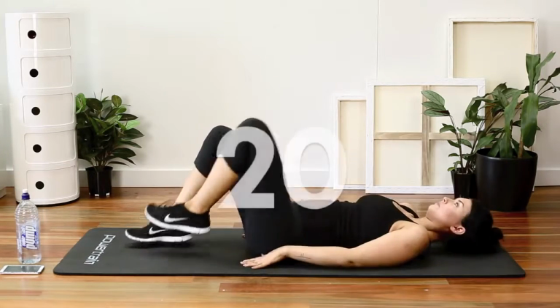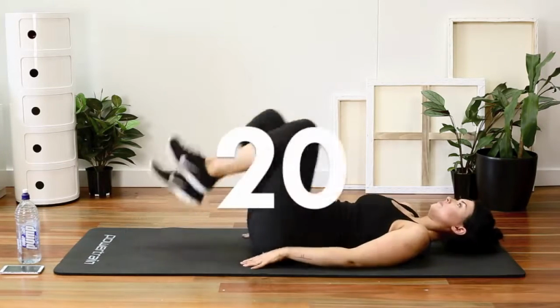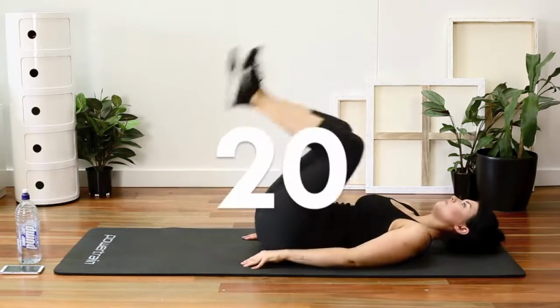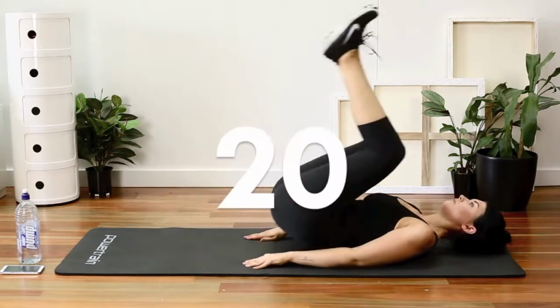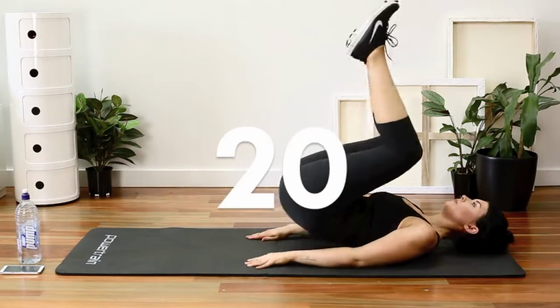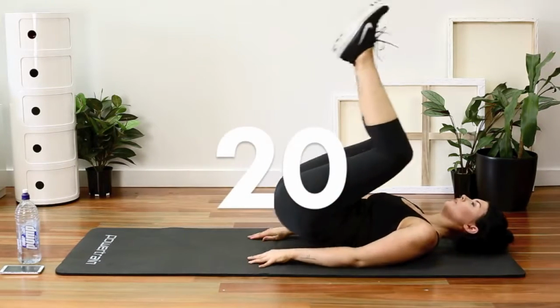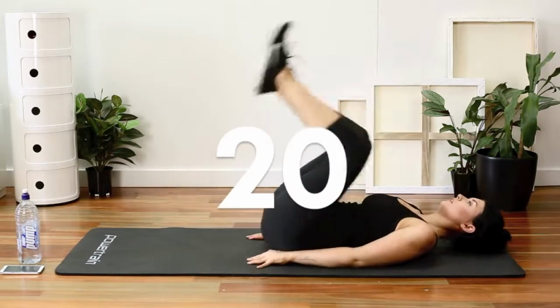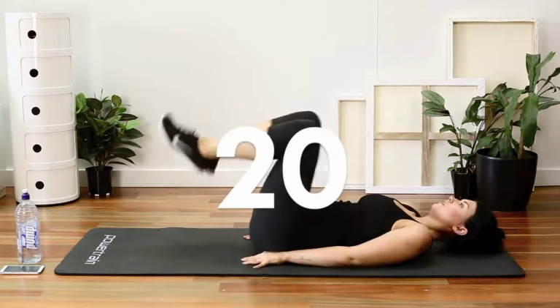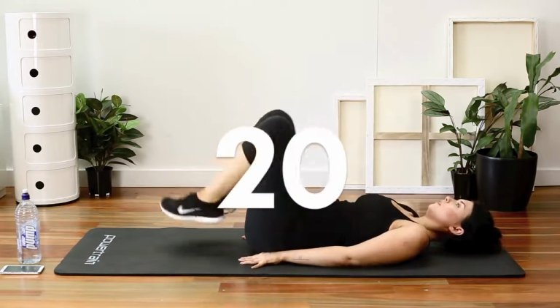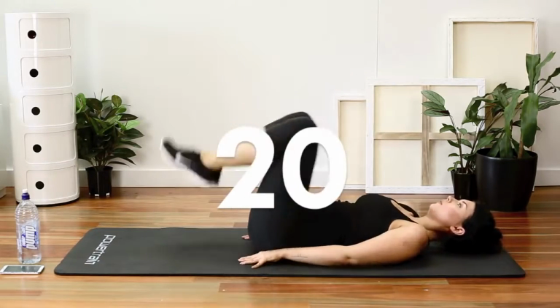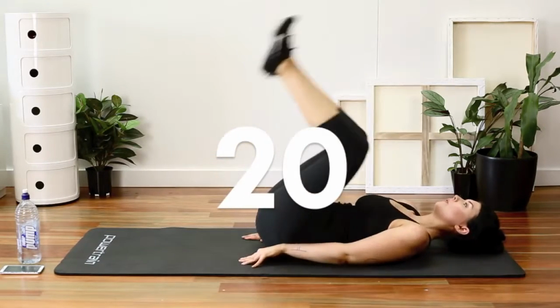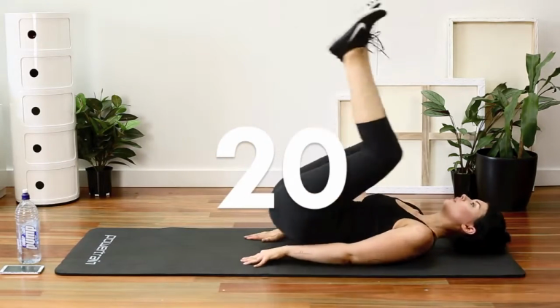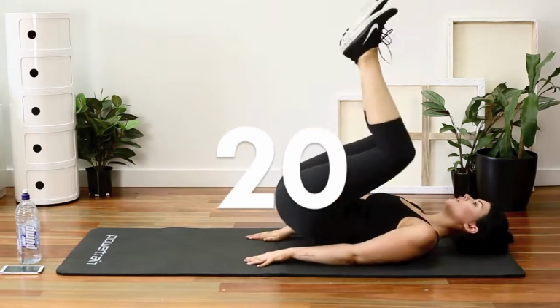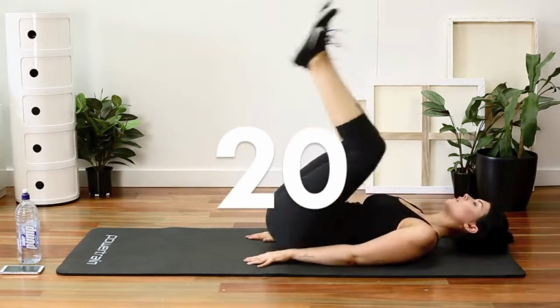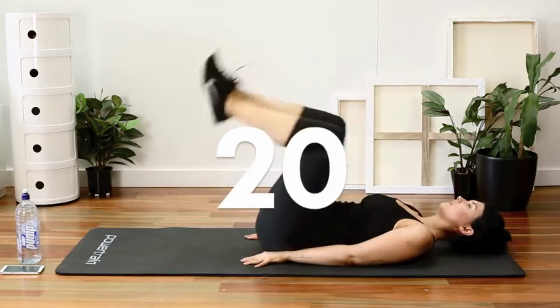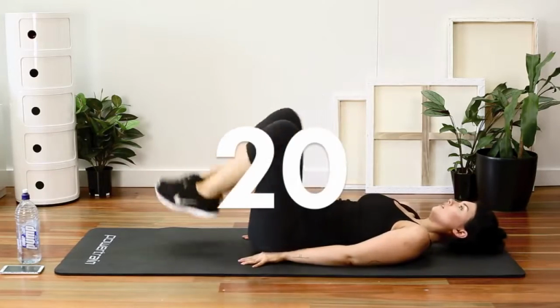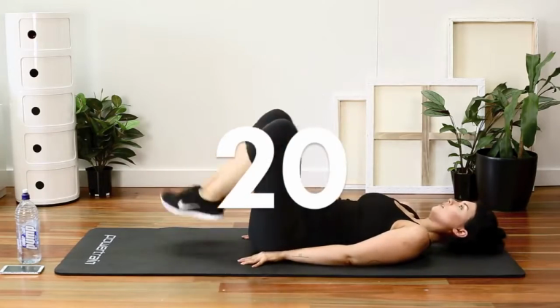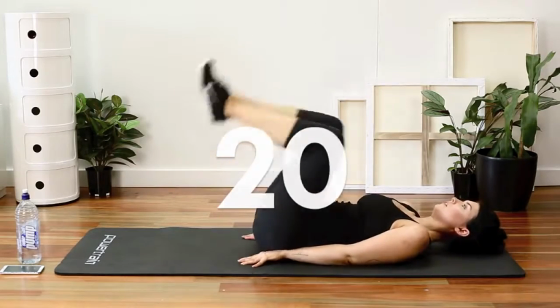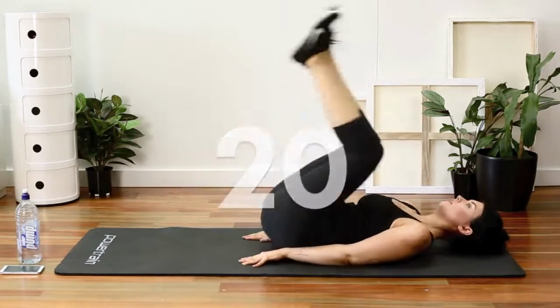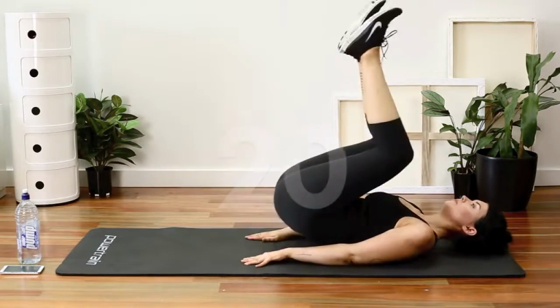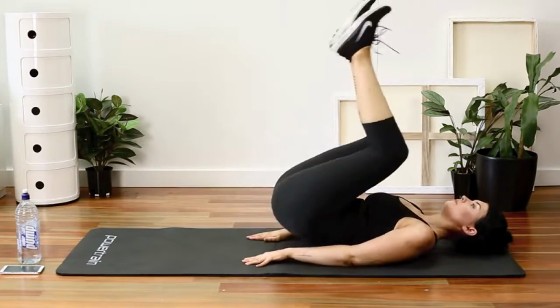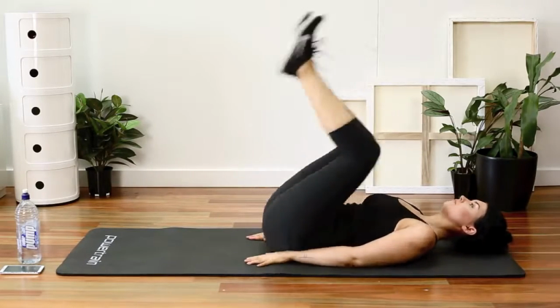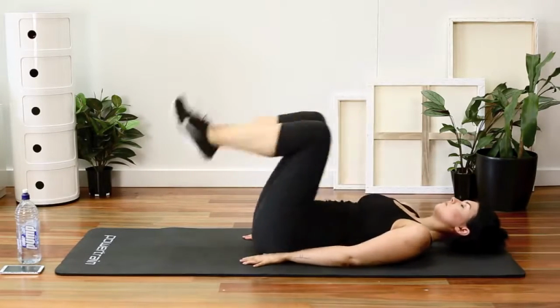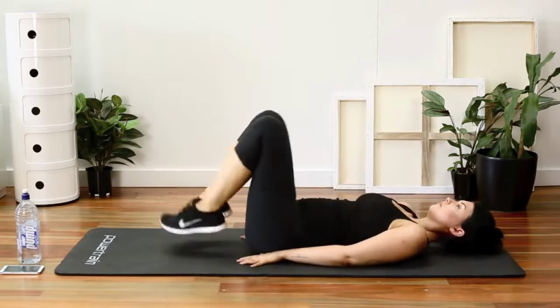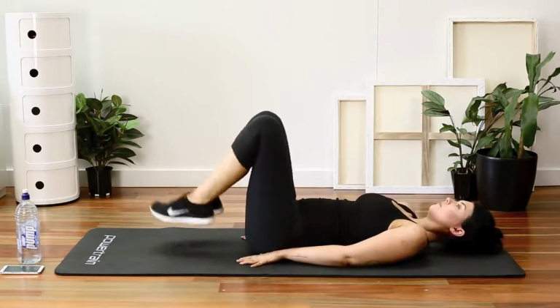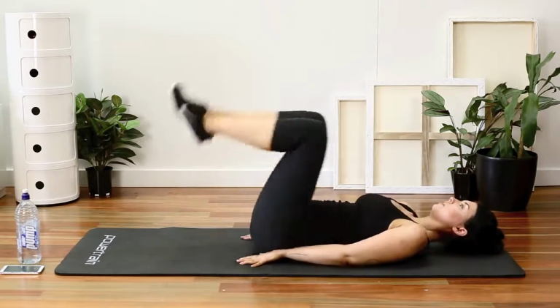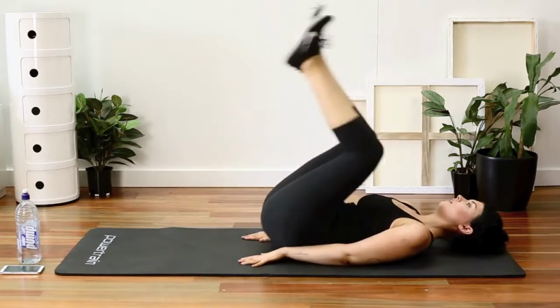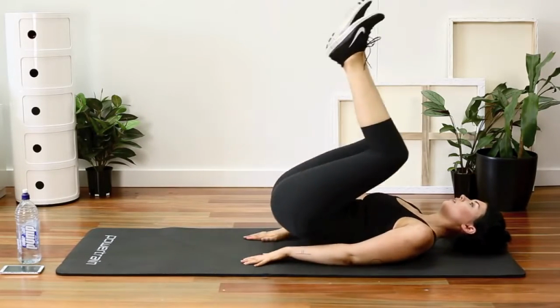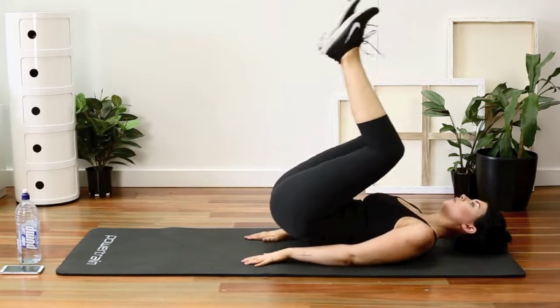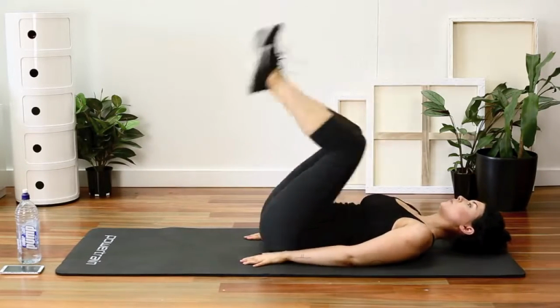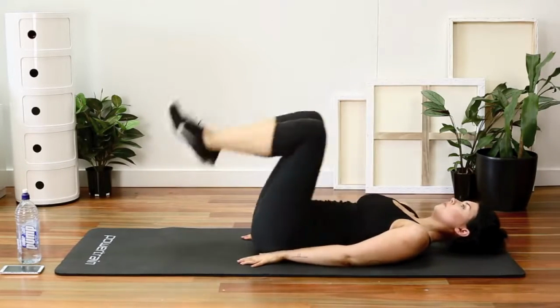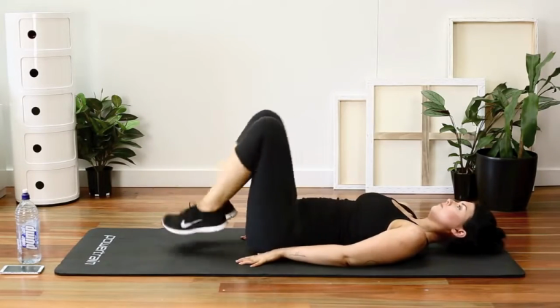20 reverse crunches. Here you're trying to get your hips up off the floor. You'll feel this exercise in the bottom part of your belly.